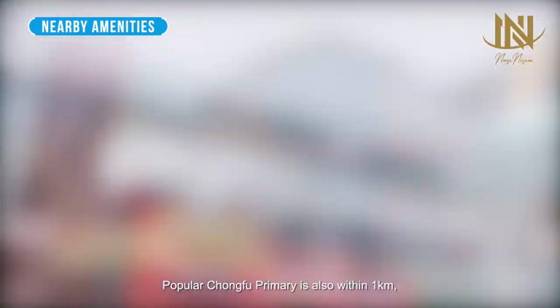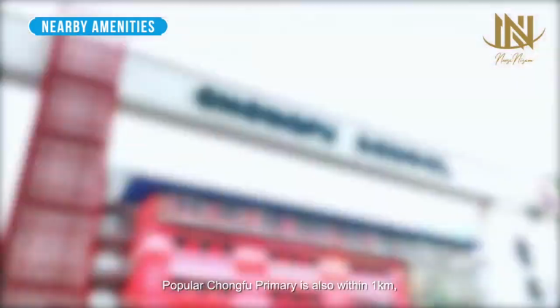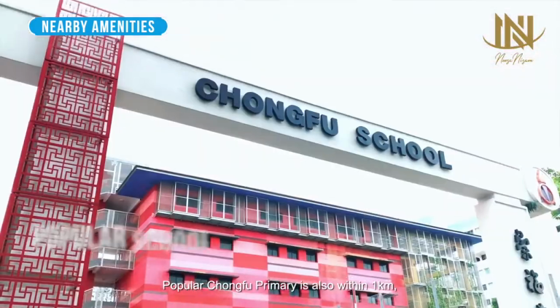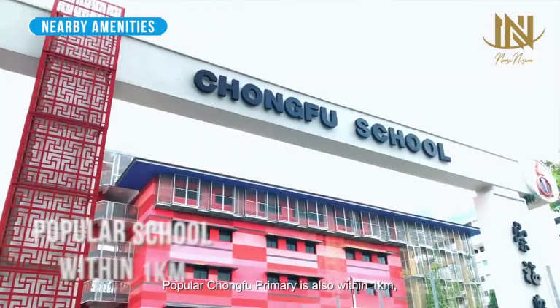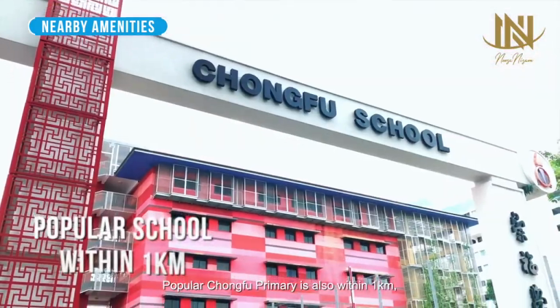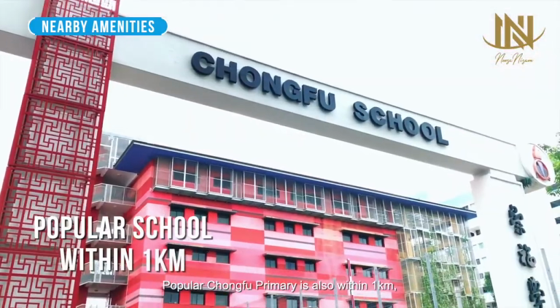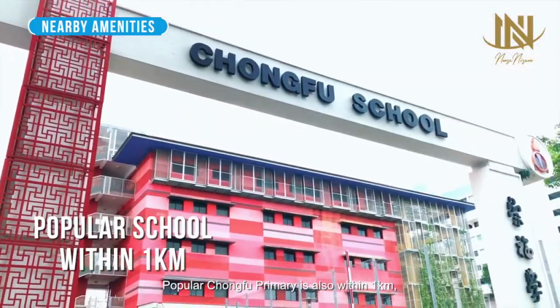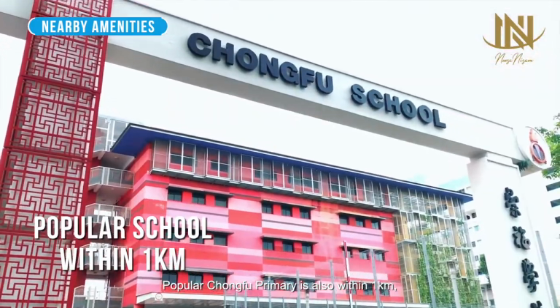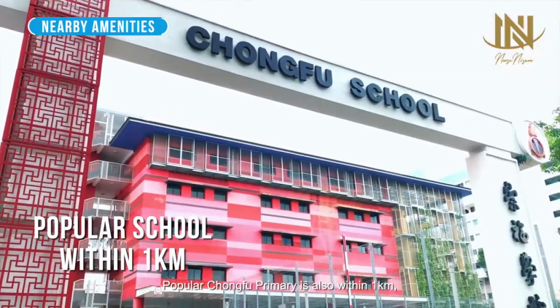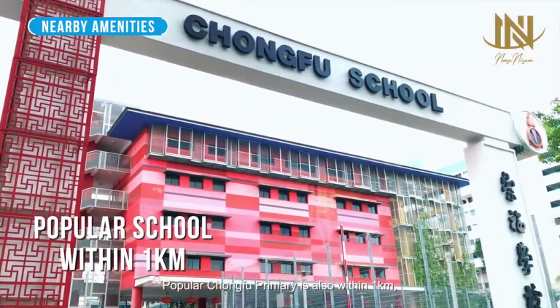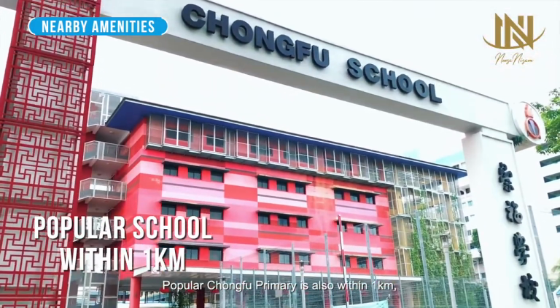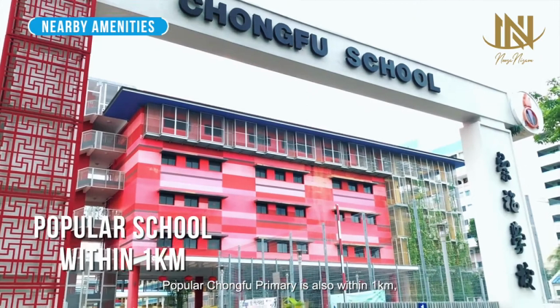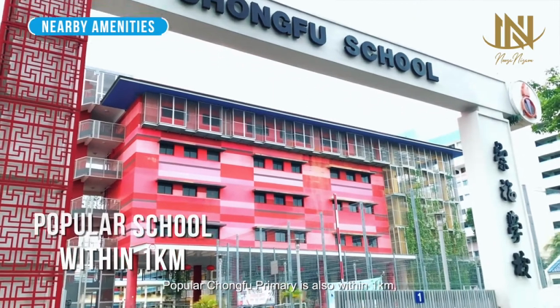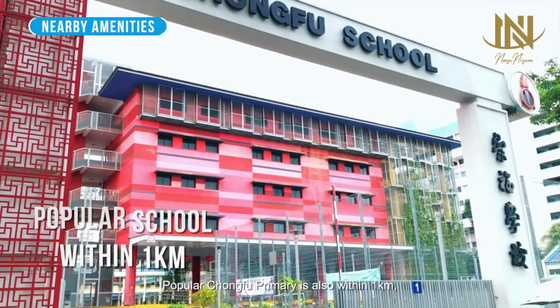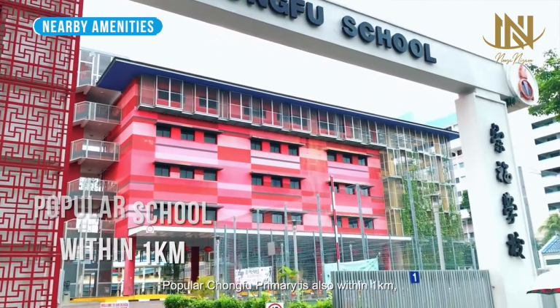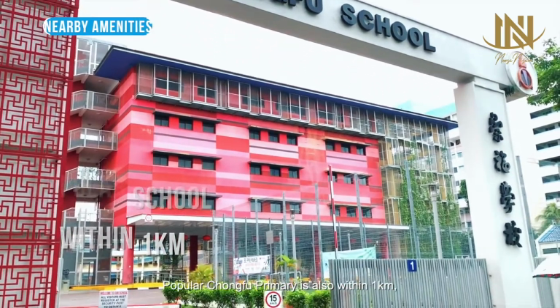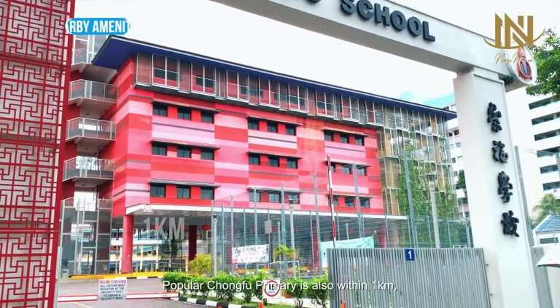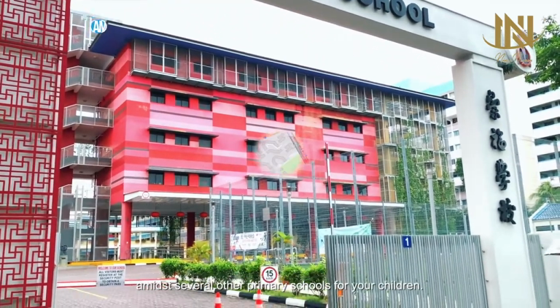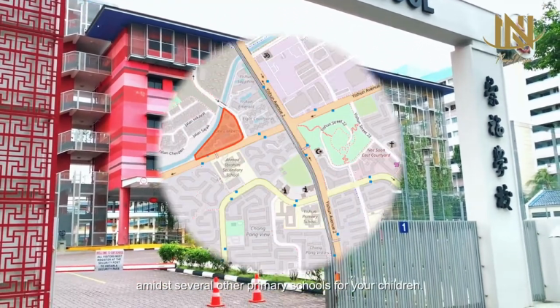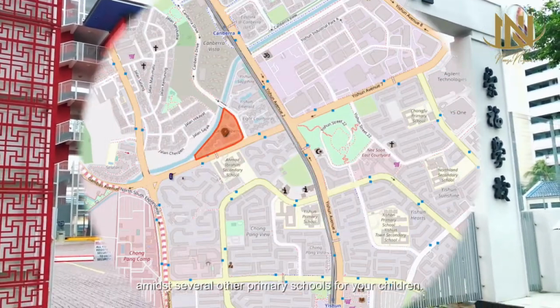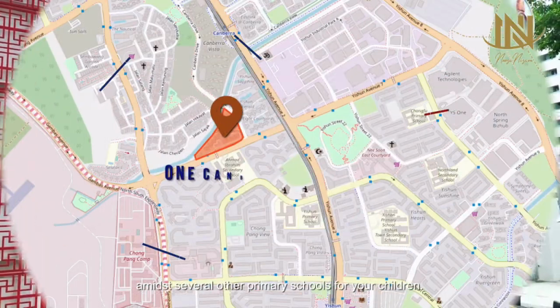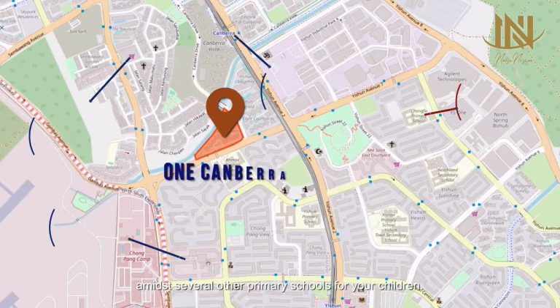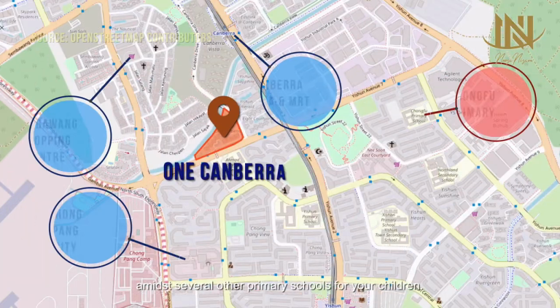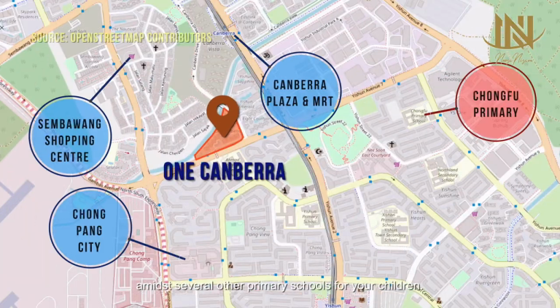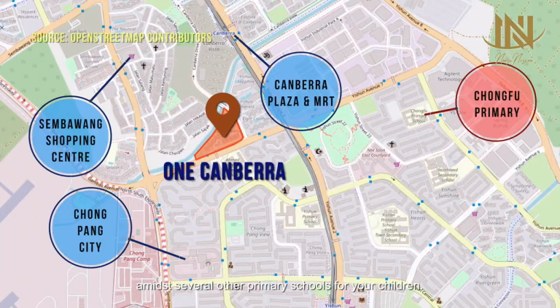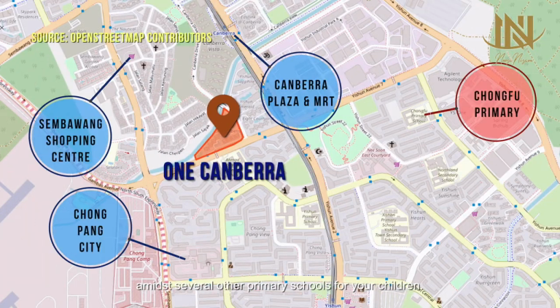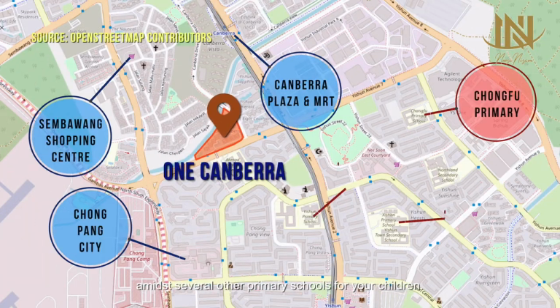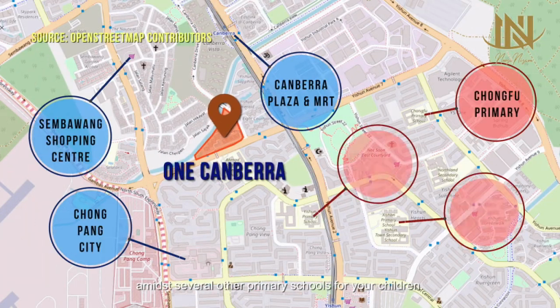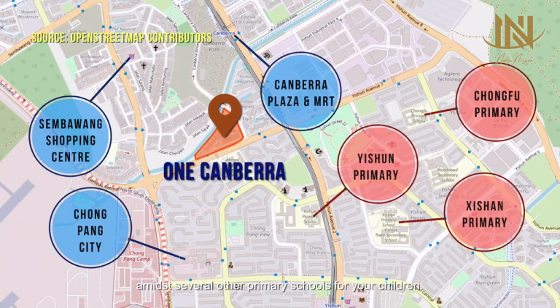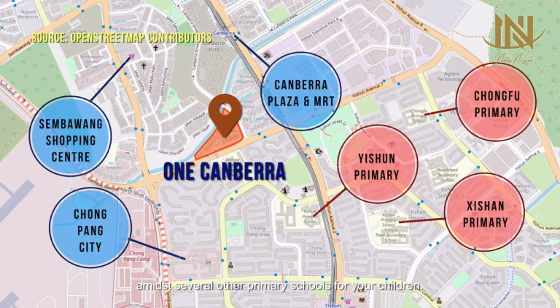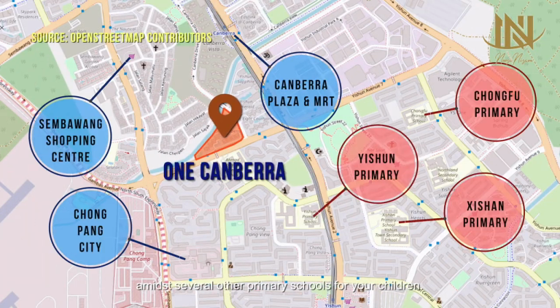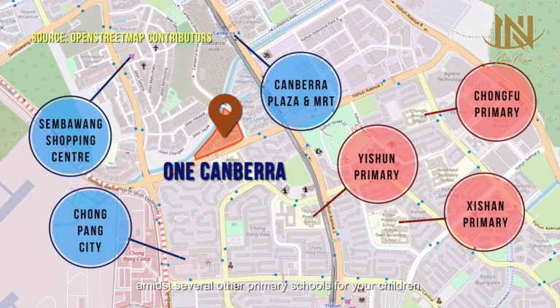Popular Chongfu Primary is also within 1 kilometre, amidst several other primary schools for your children.